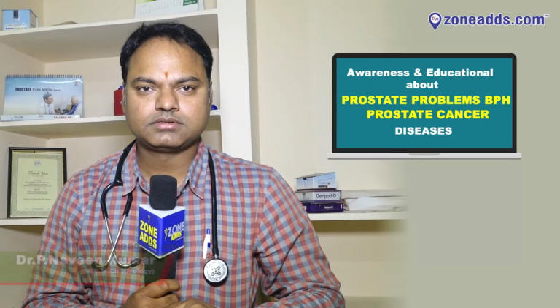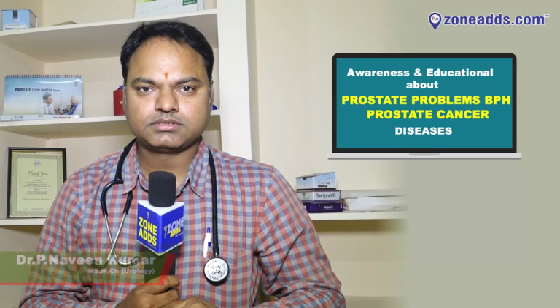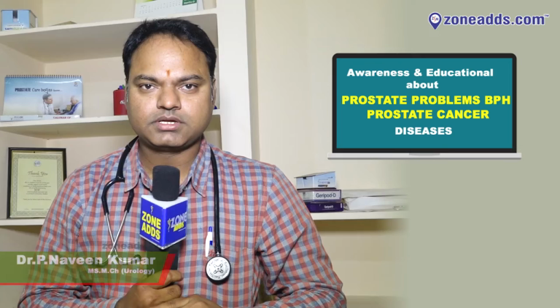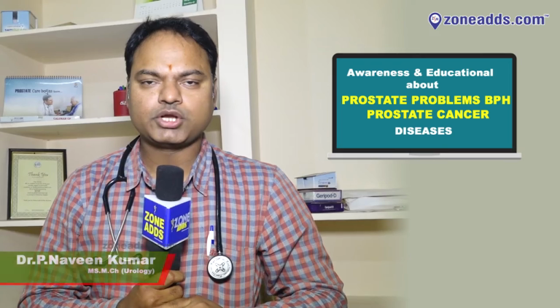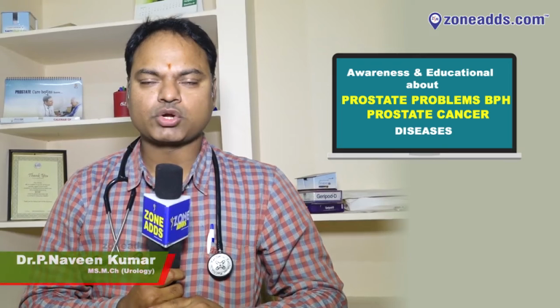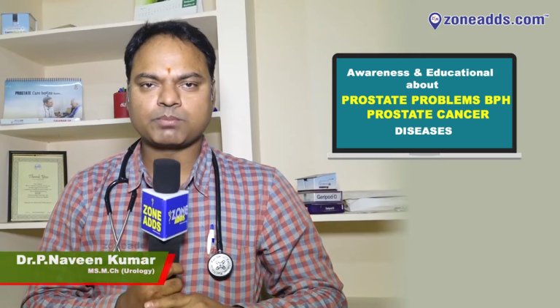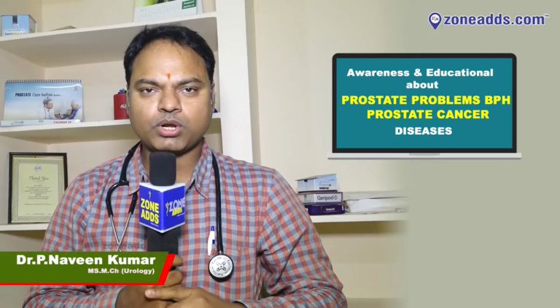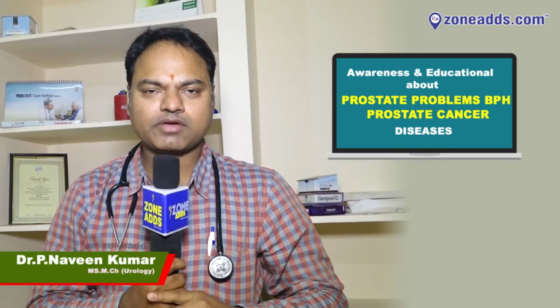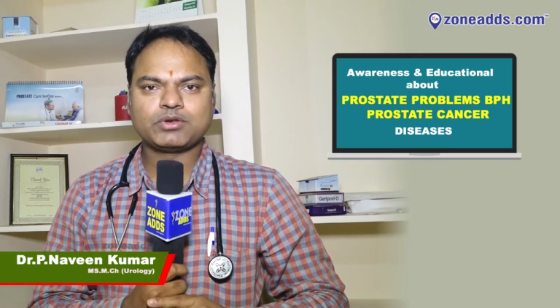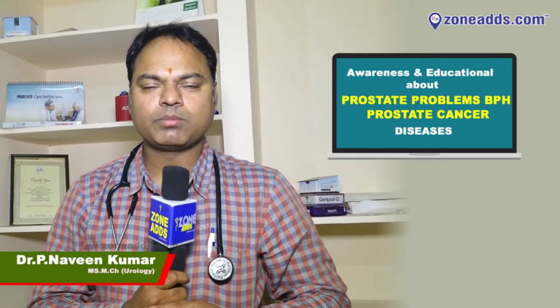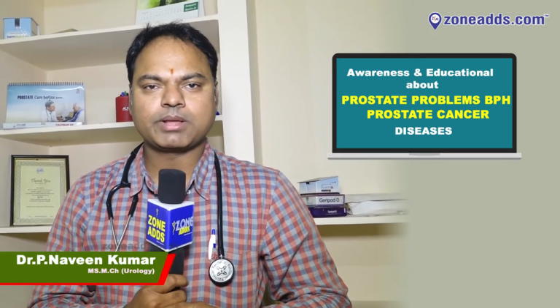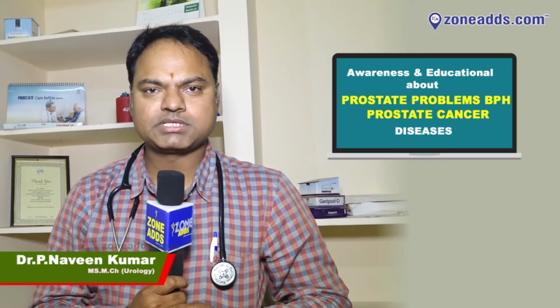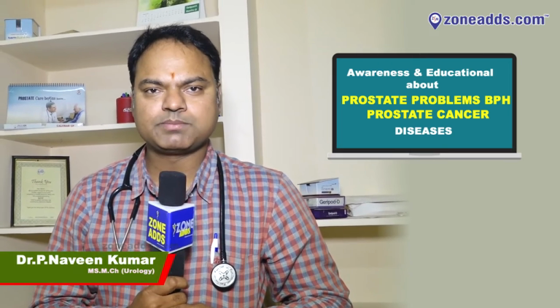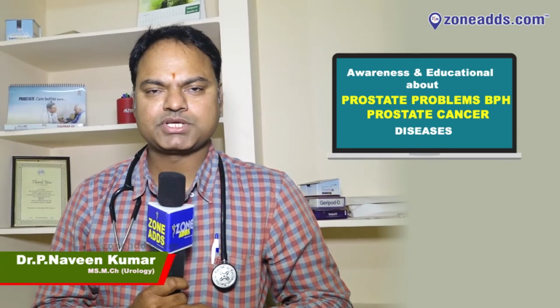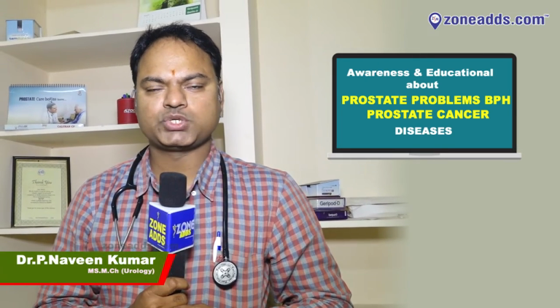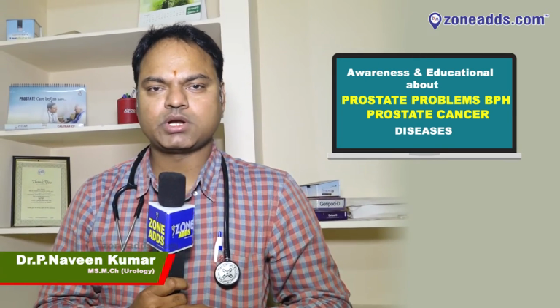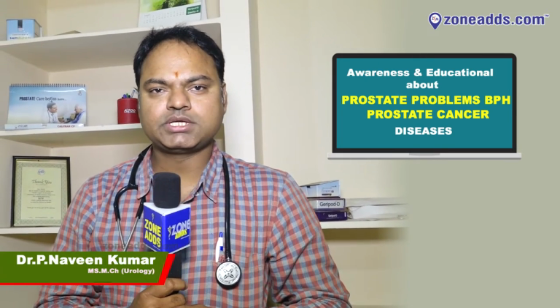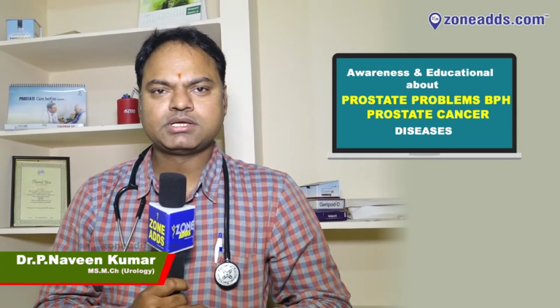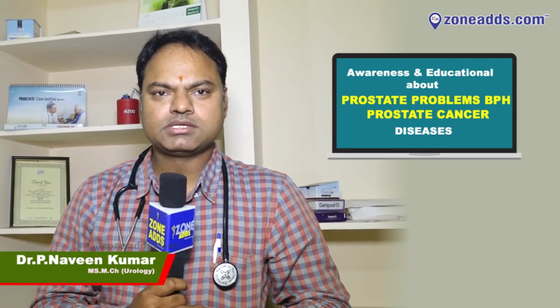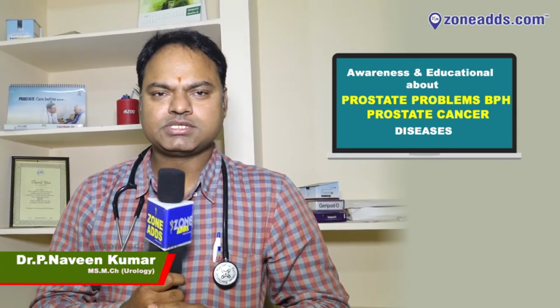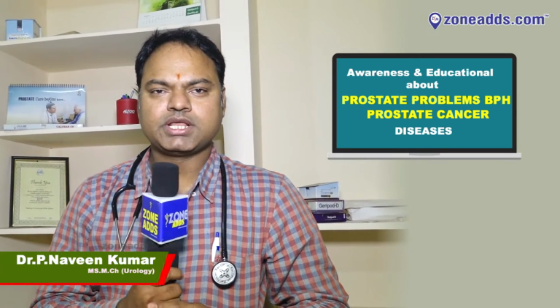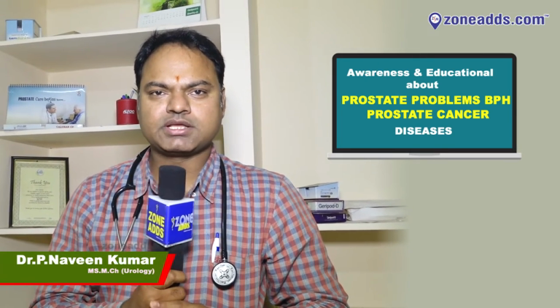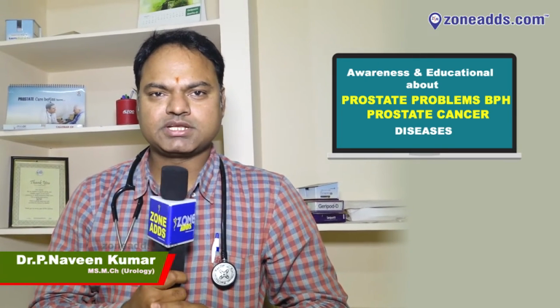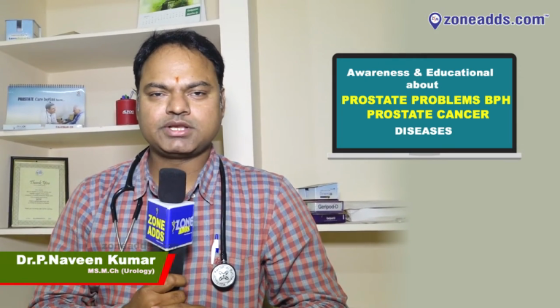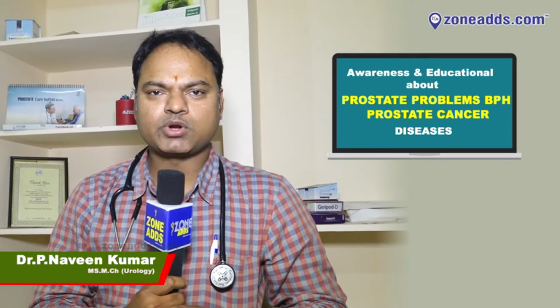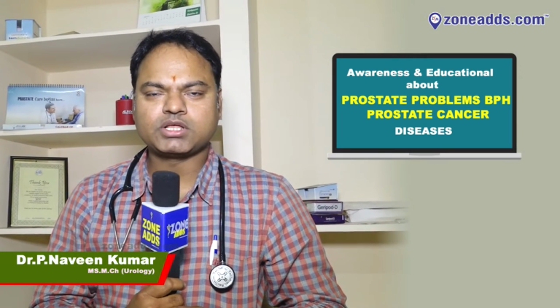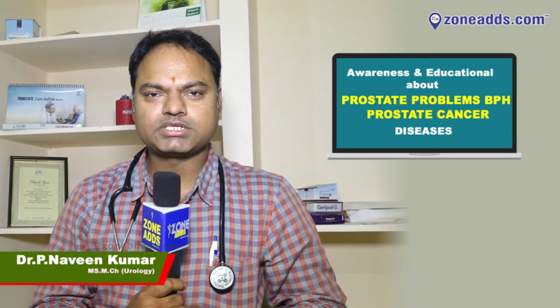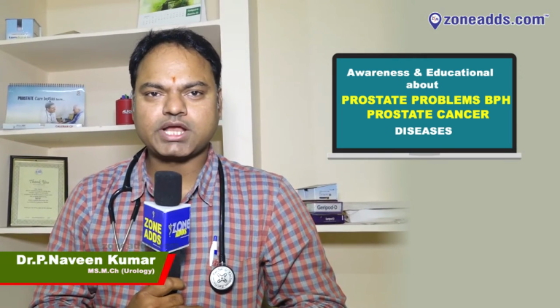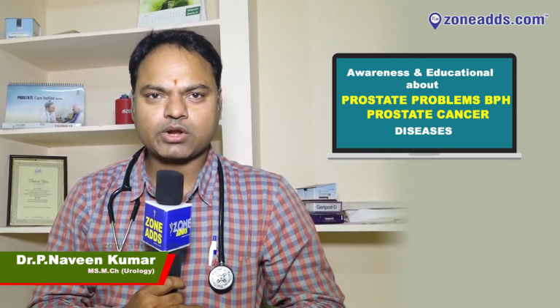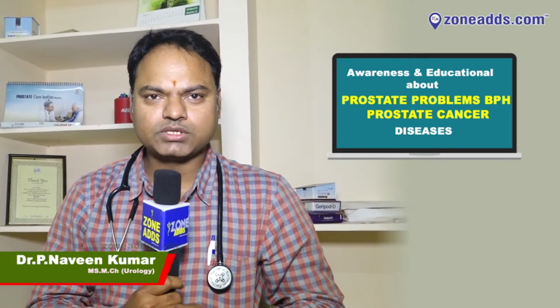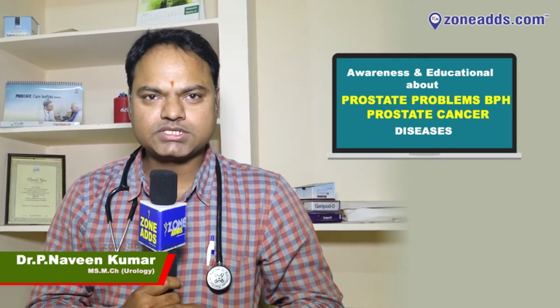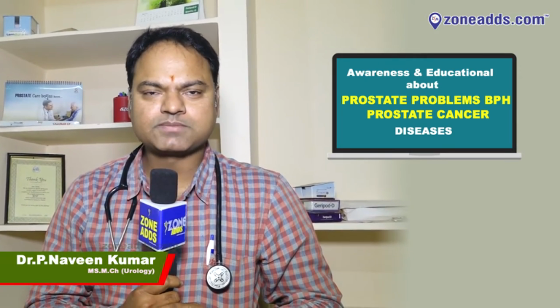My name is Dr. Poolan Avin Kumar, MSMCH Urology, Senior Consultant Urologist and Andrologist.